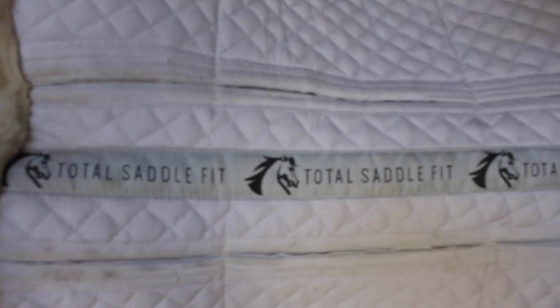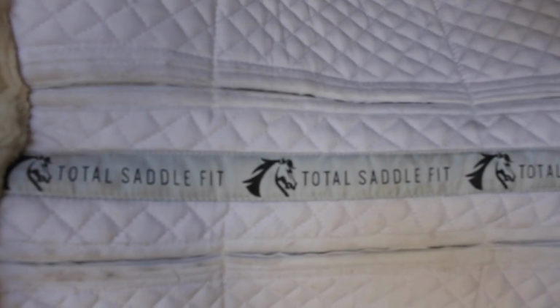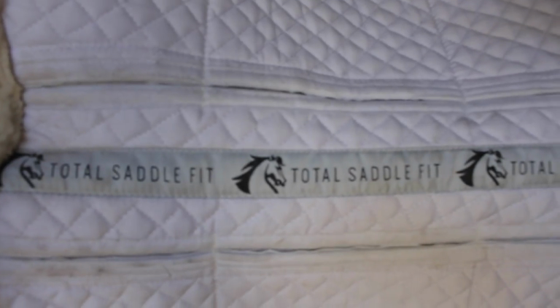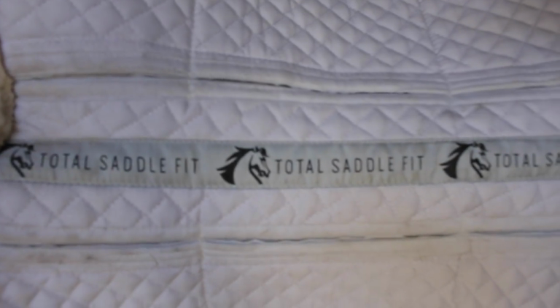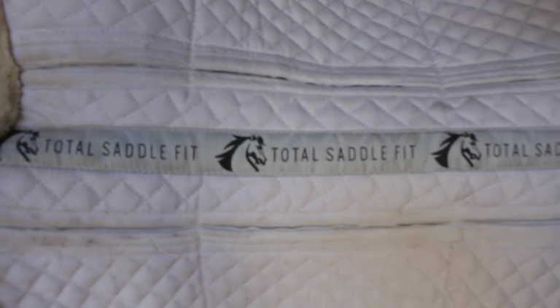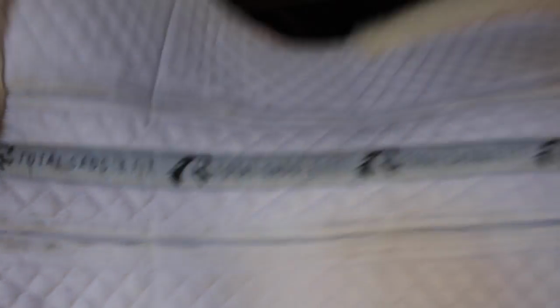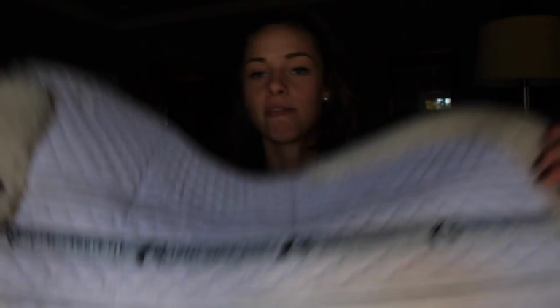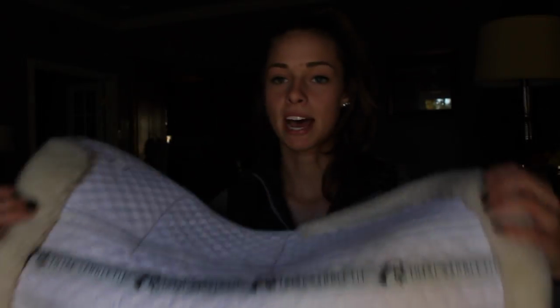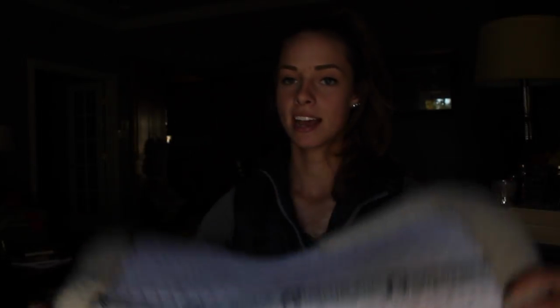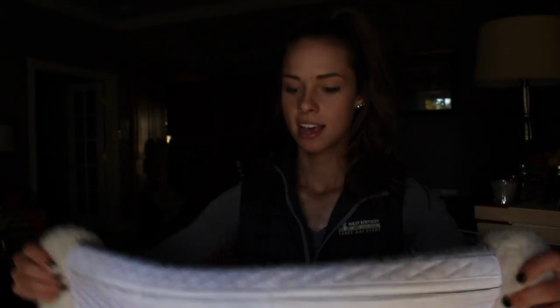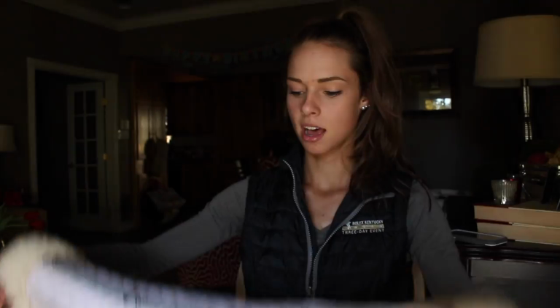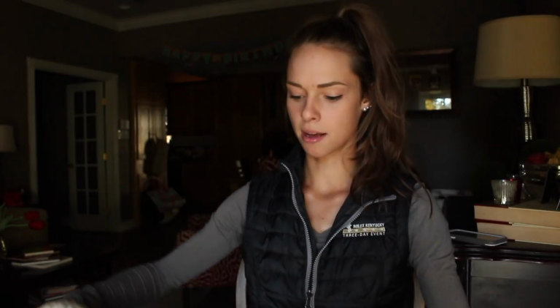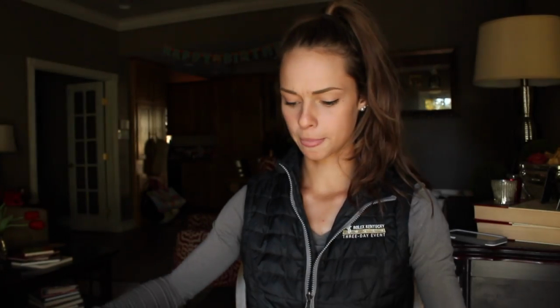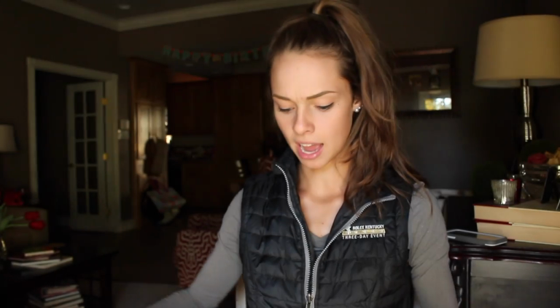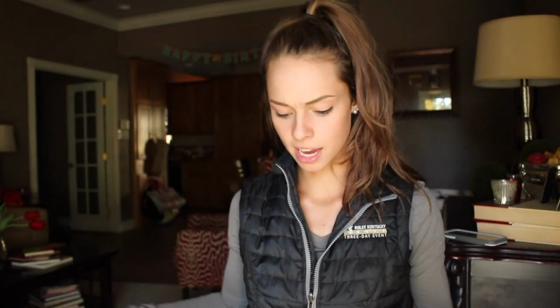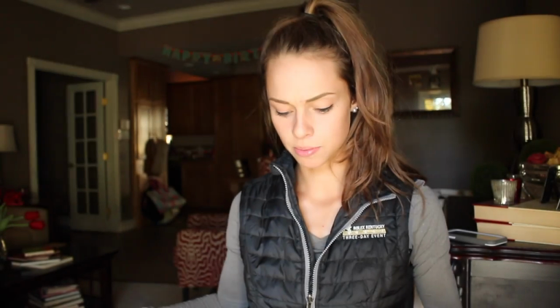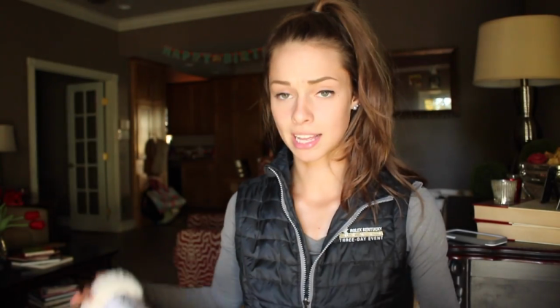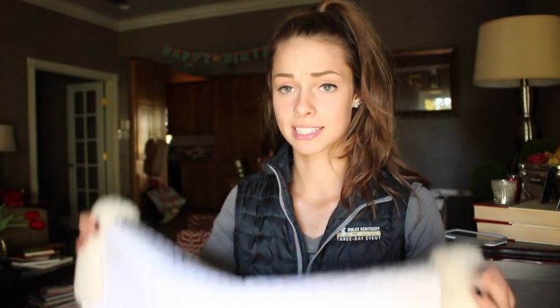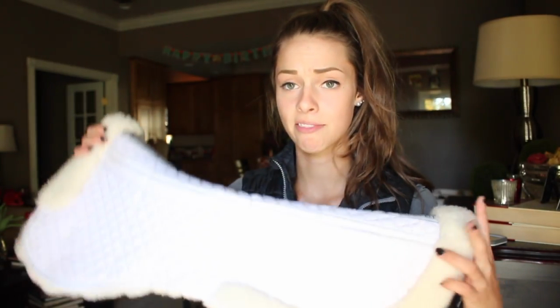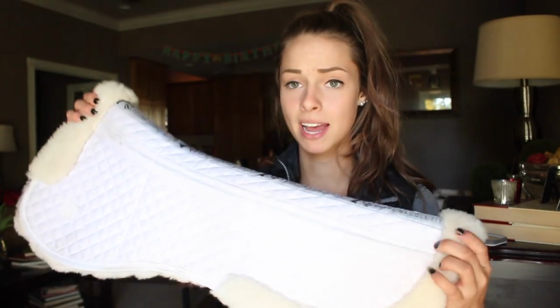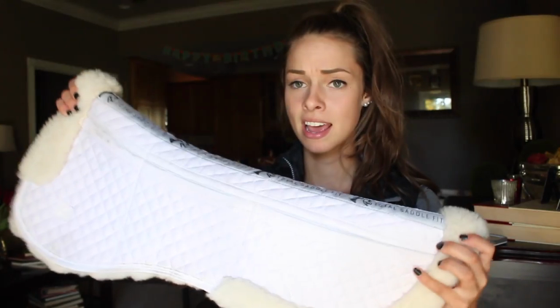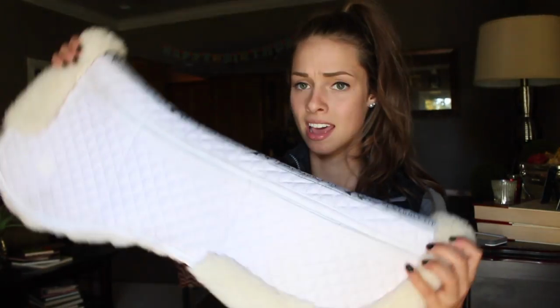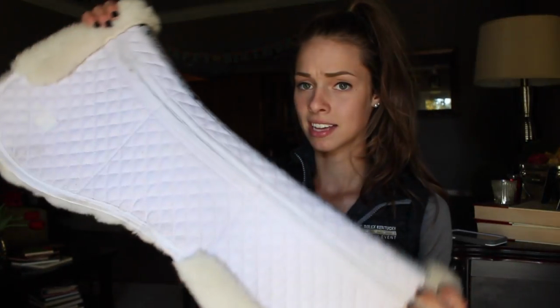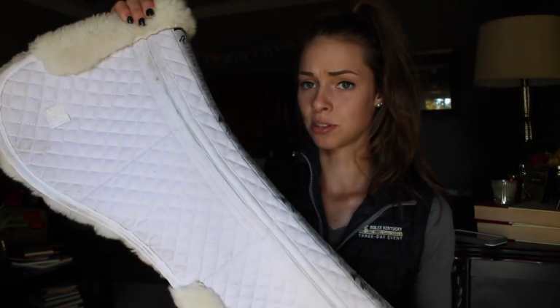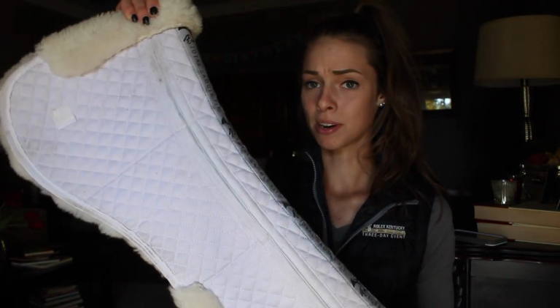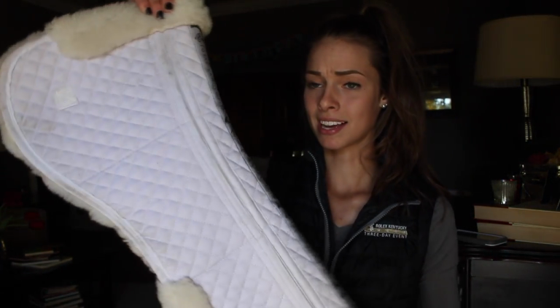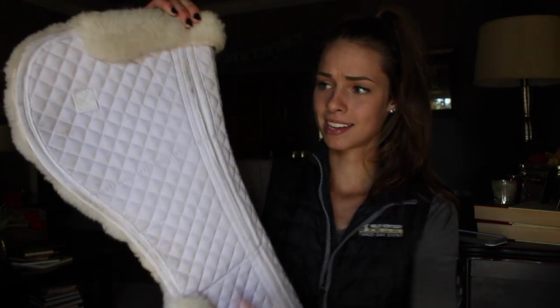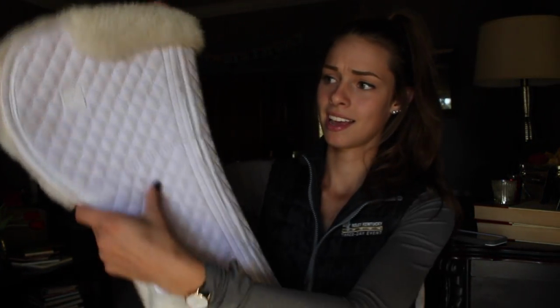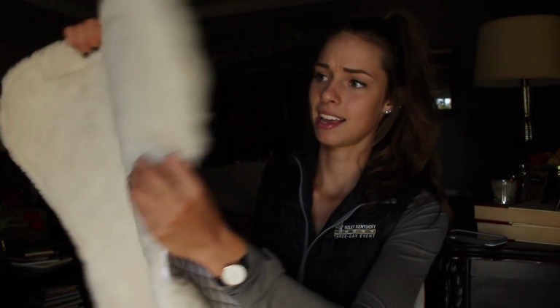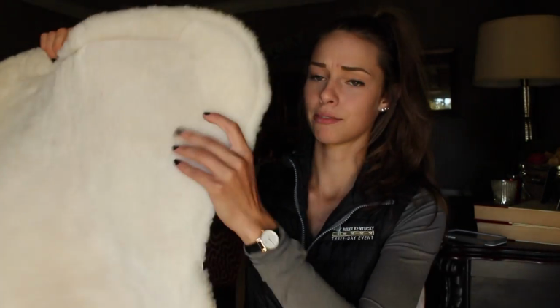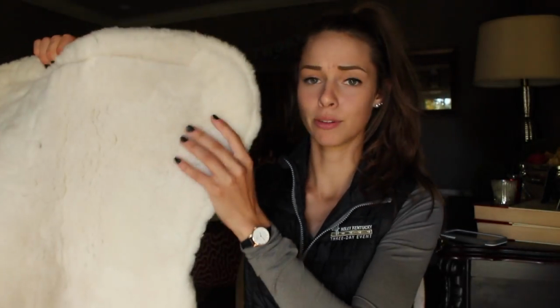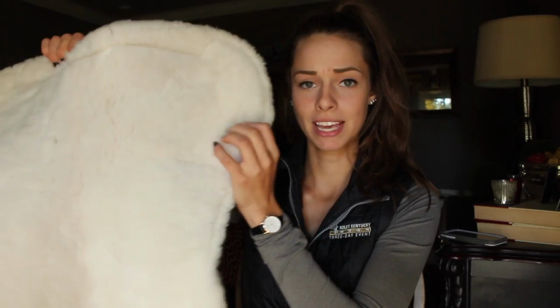I have my Total Saddle Fit half pad. I actually really like this half pad. It's super nice and floofy.